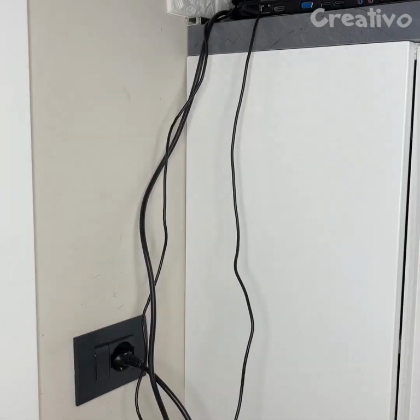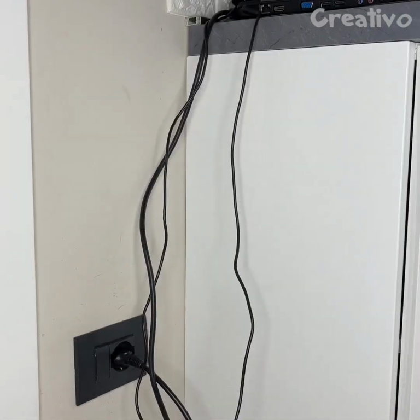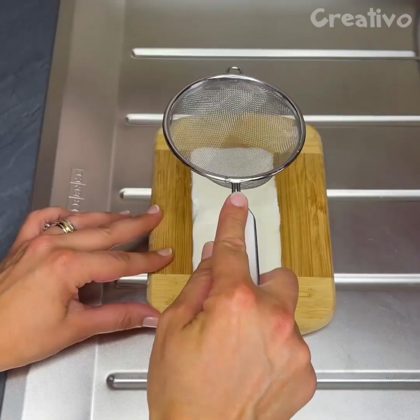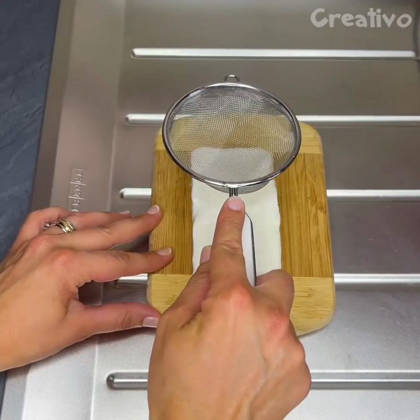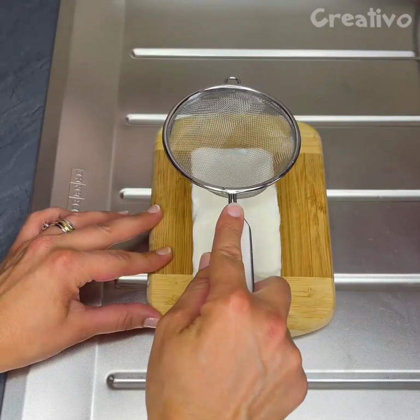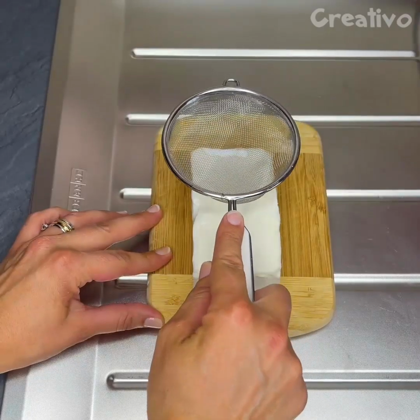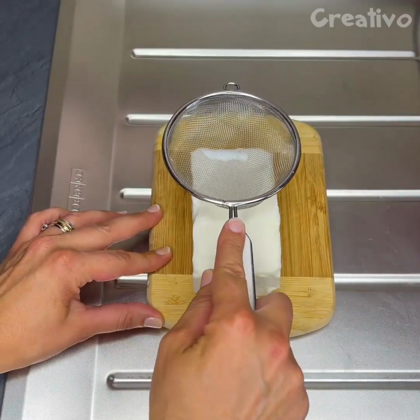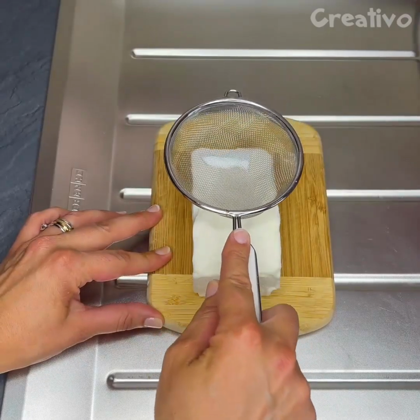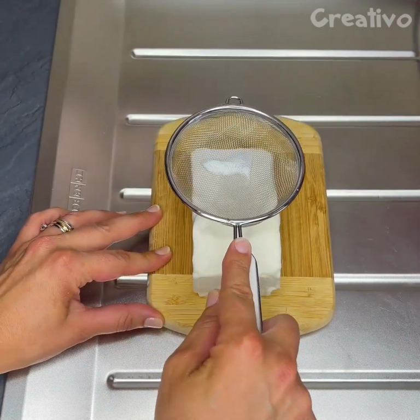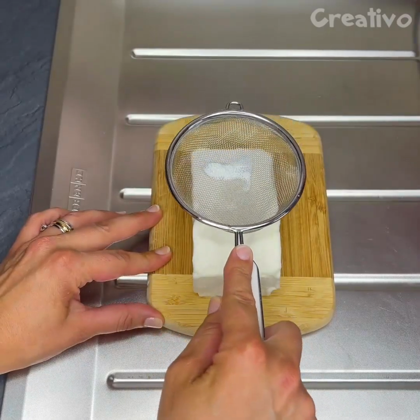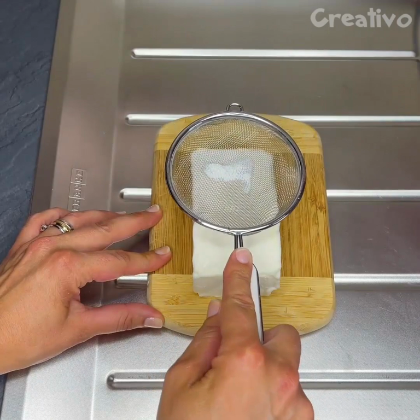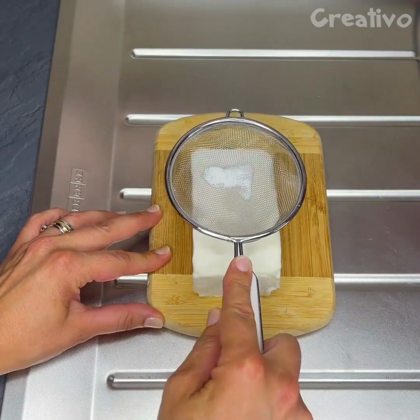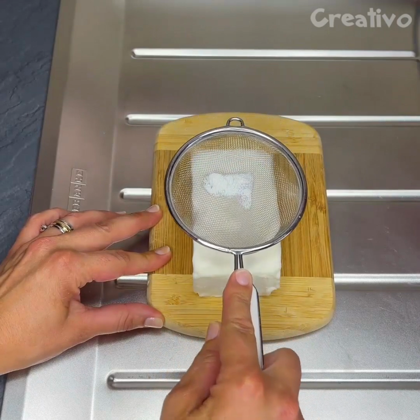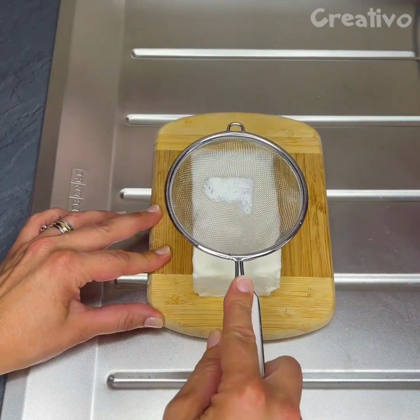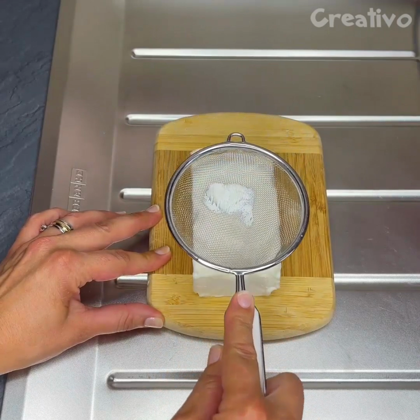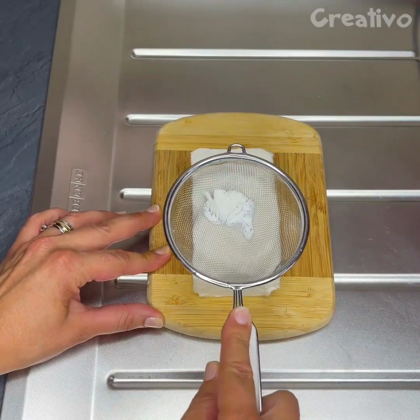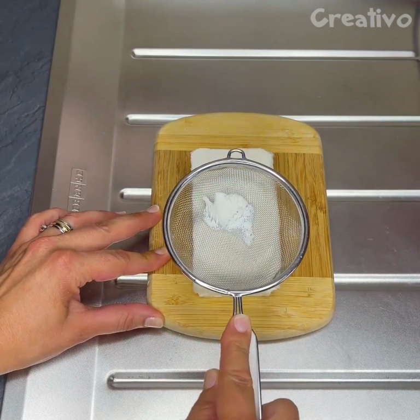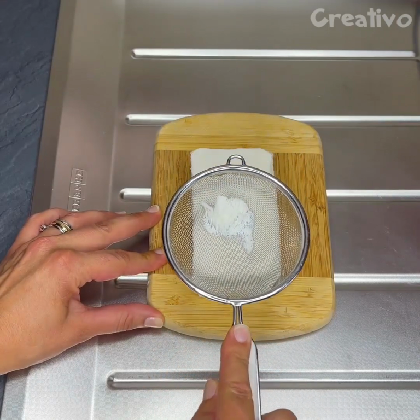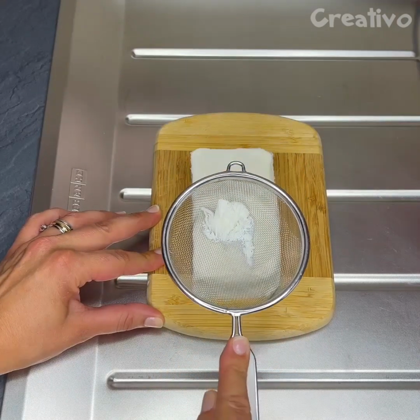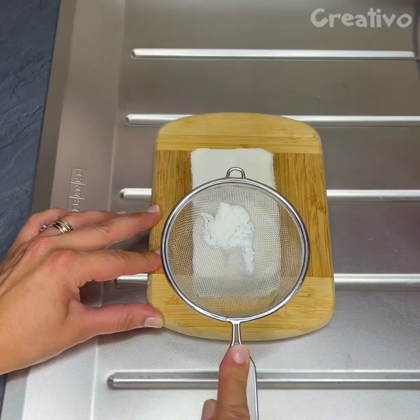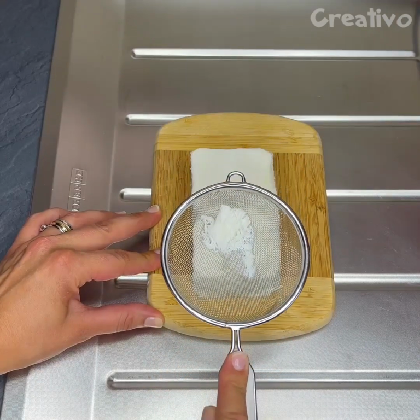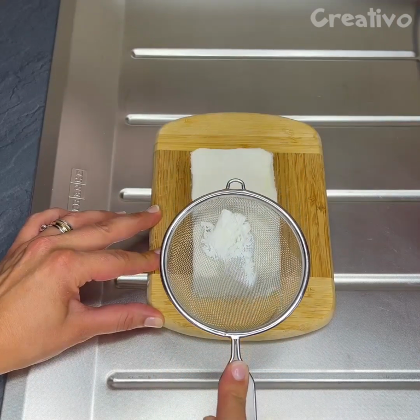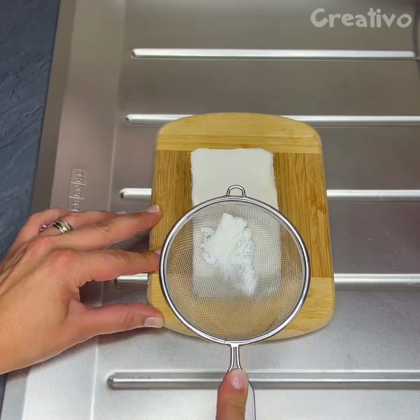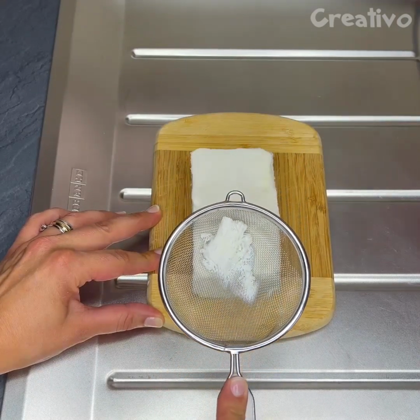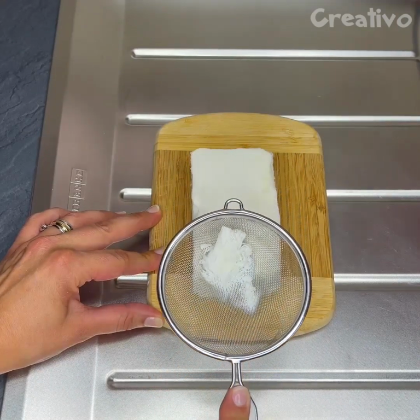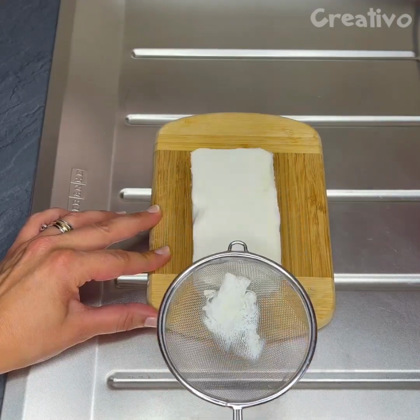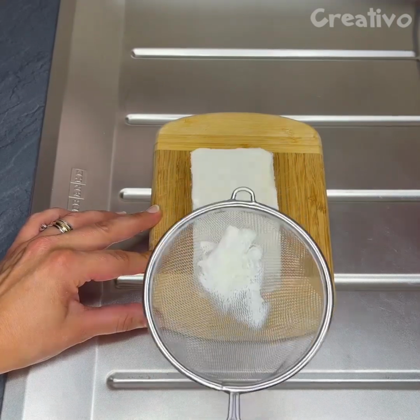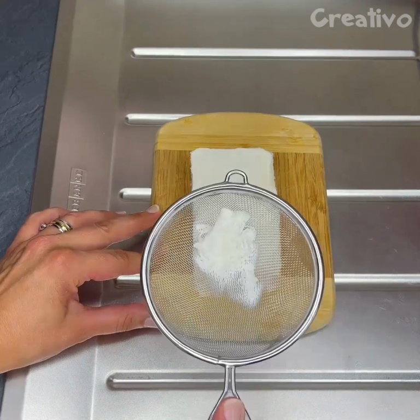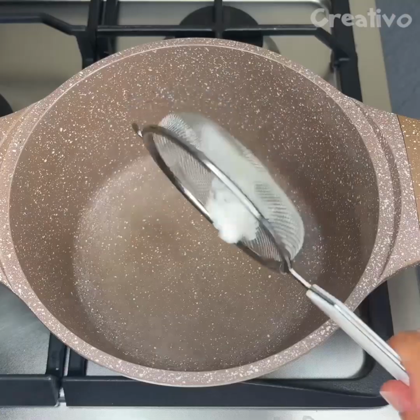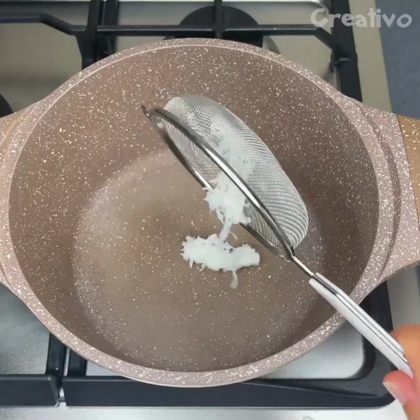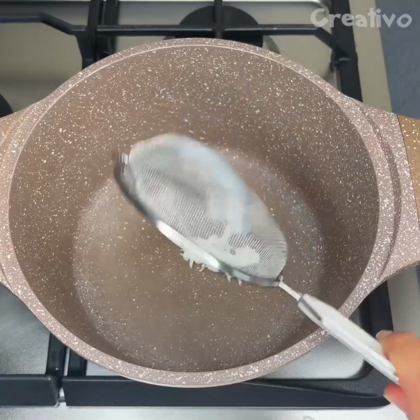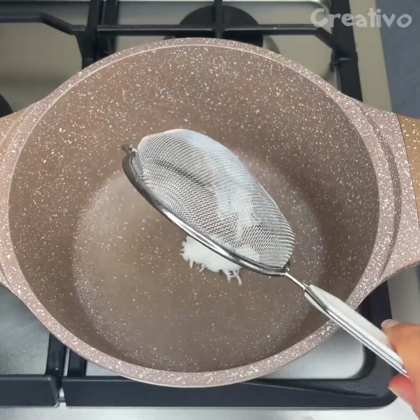Use a sieve to easily cut butter. Handy!